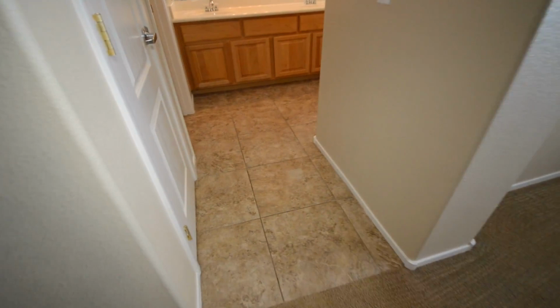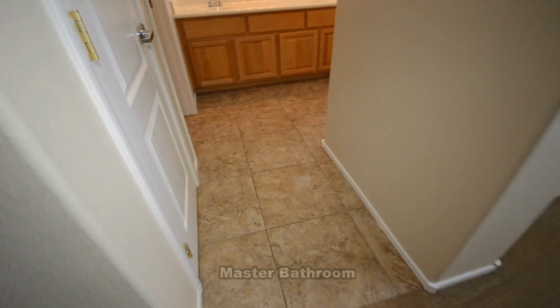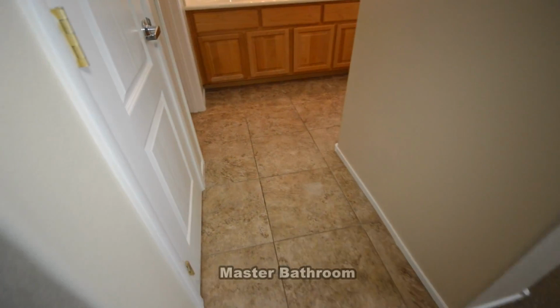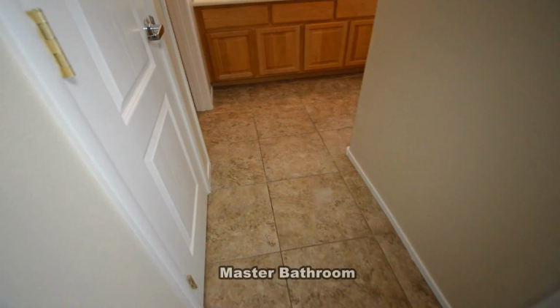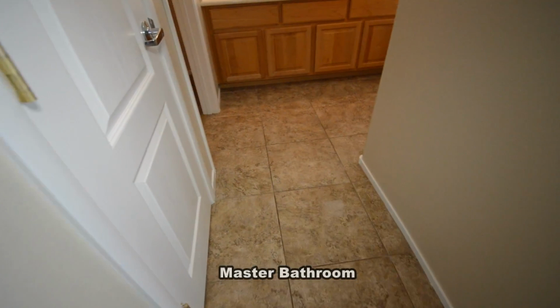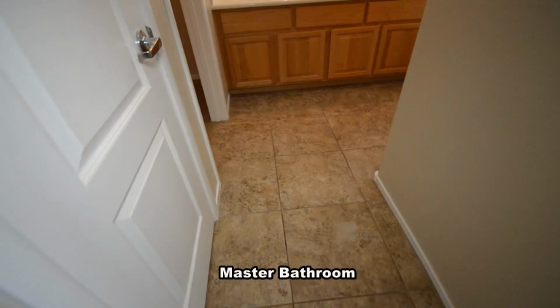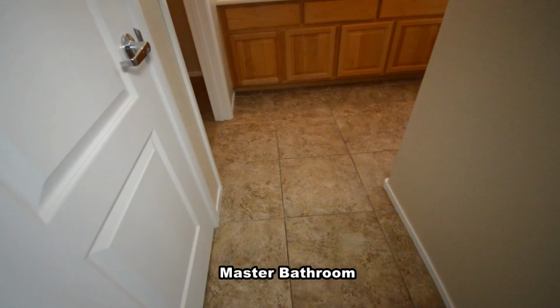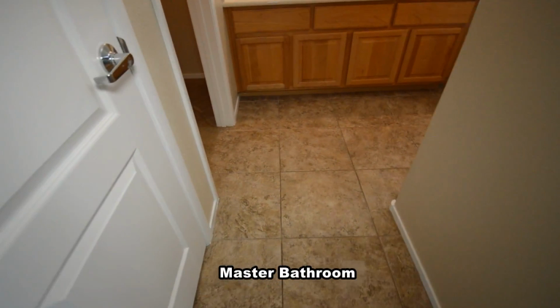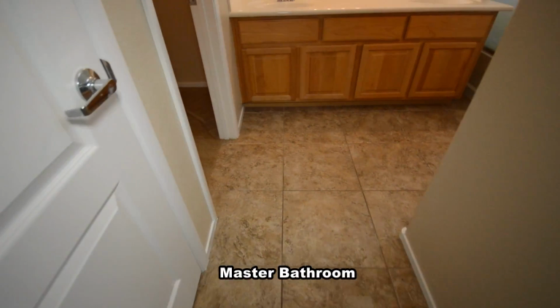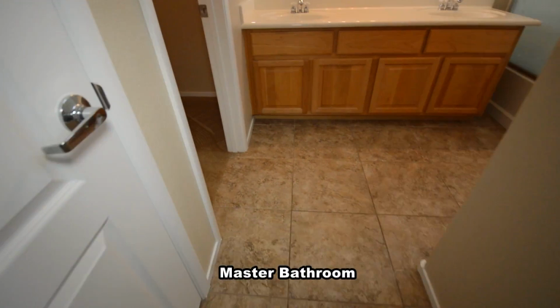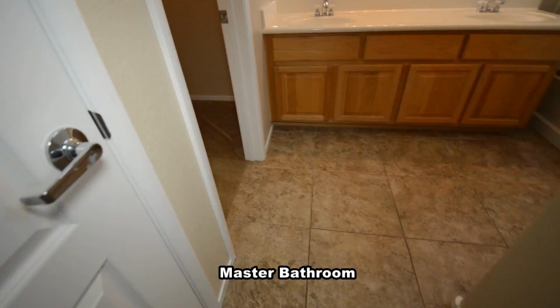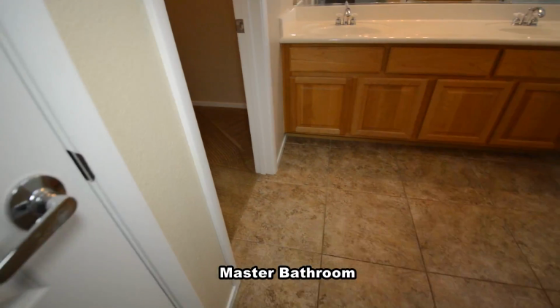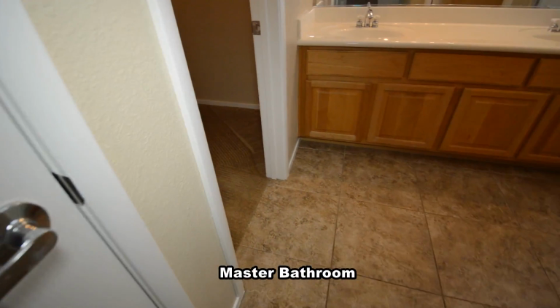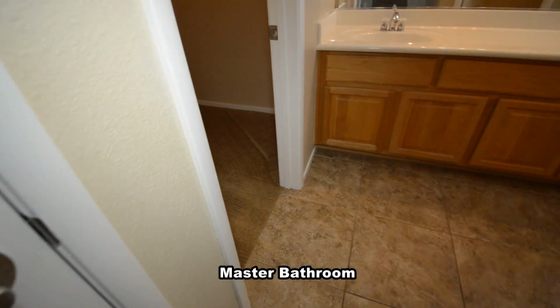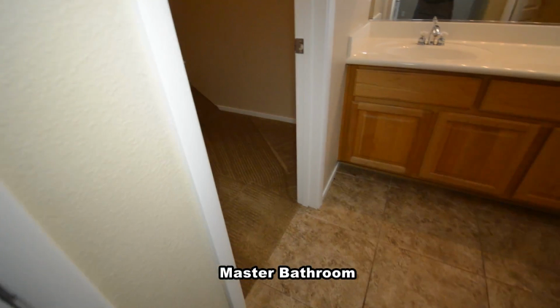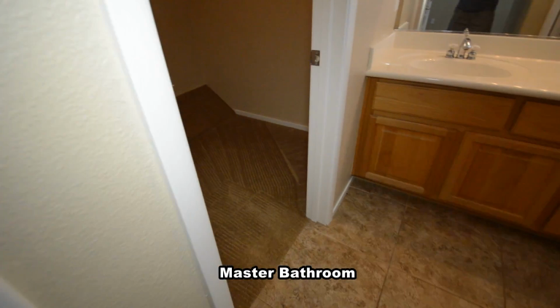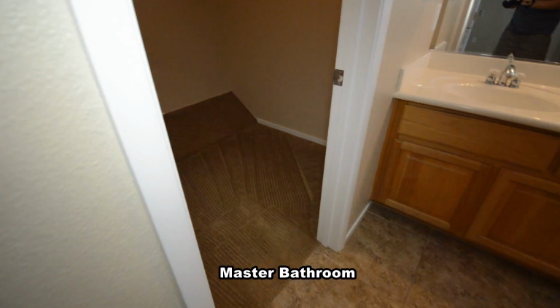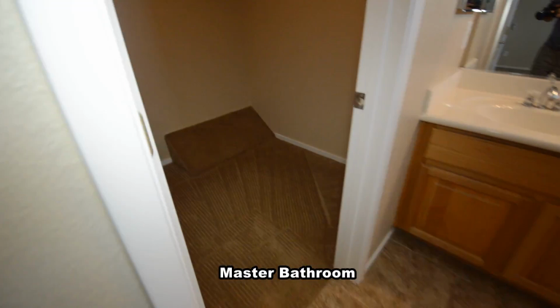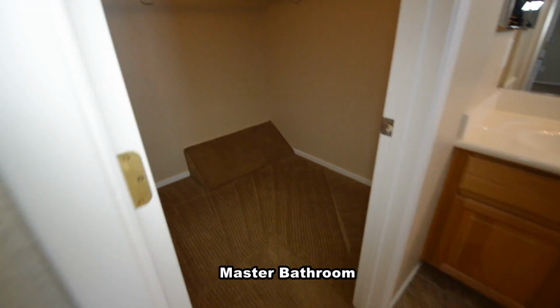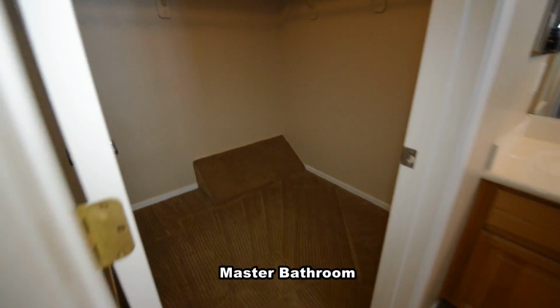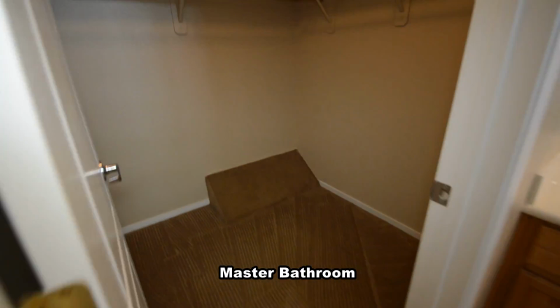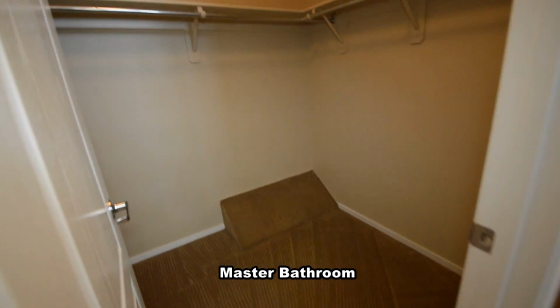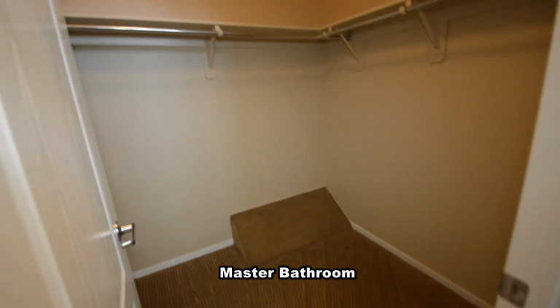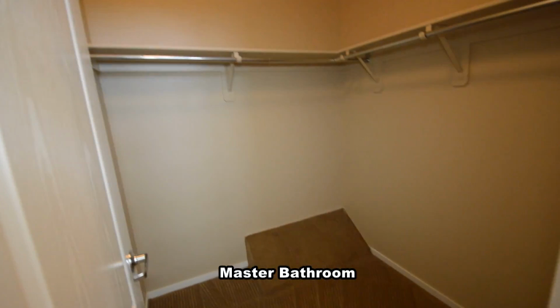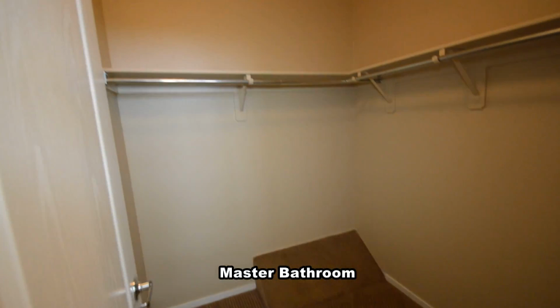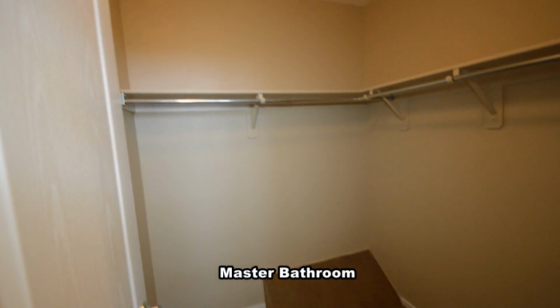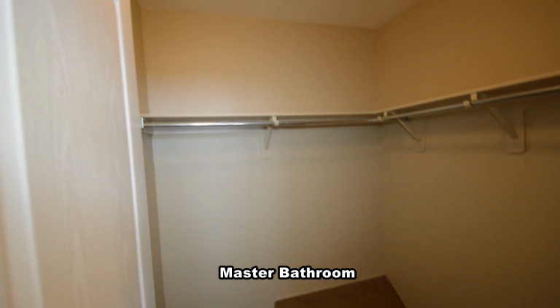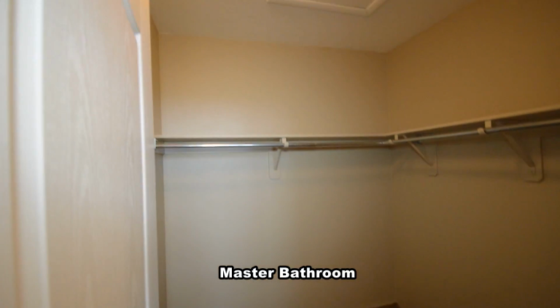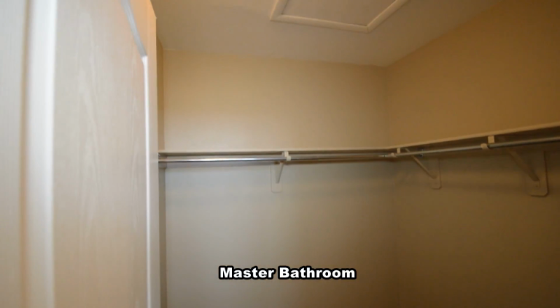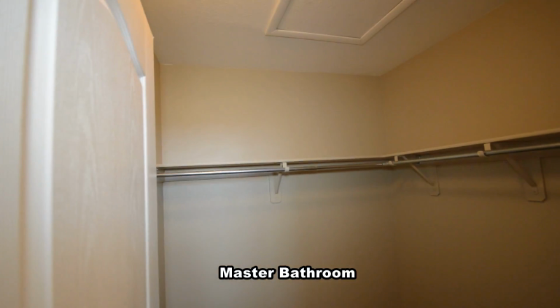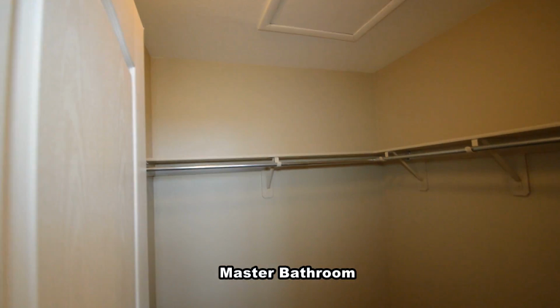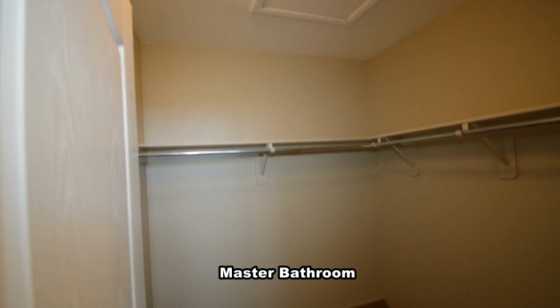The bathroom has a walk-in closet, double-sink vanity, tub-shower combo, and a separate water closet.